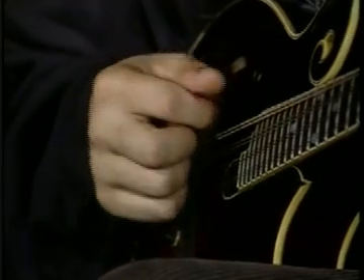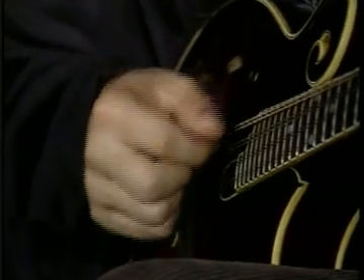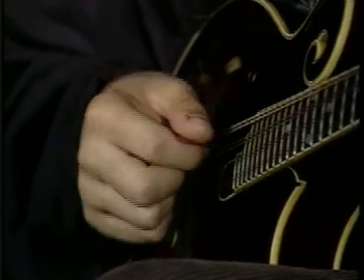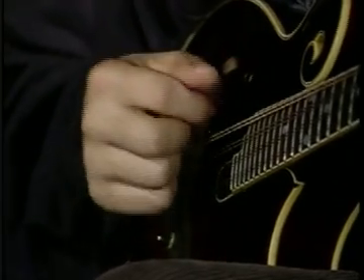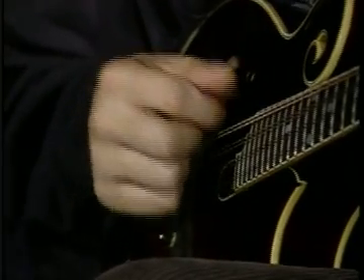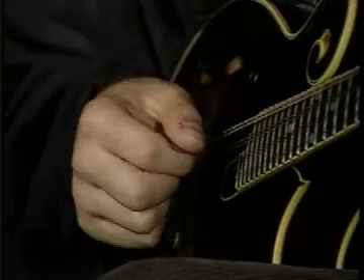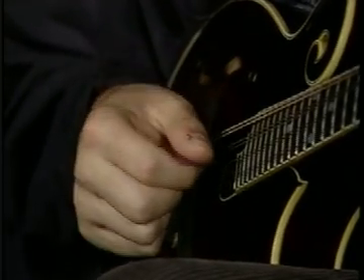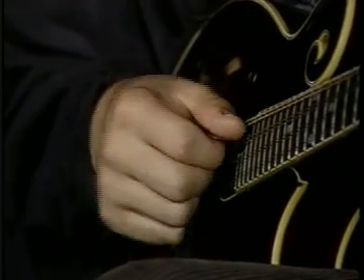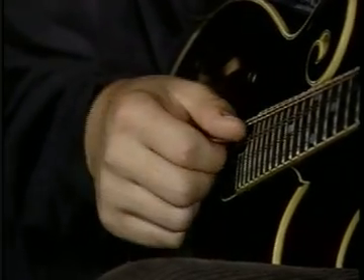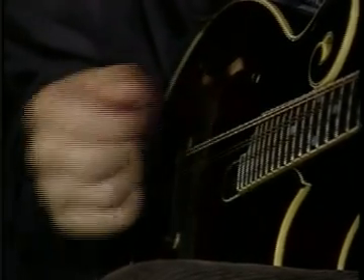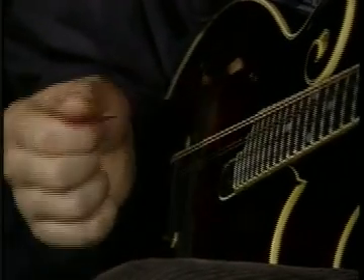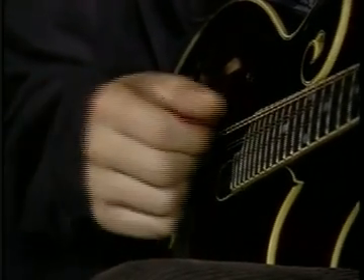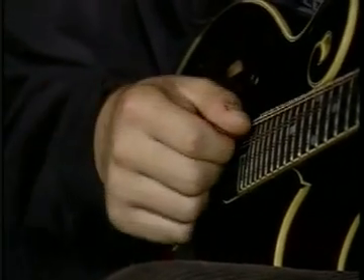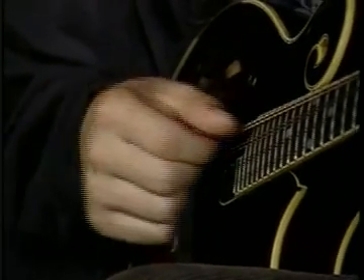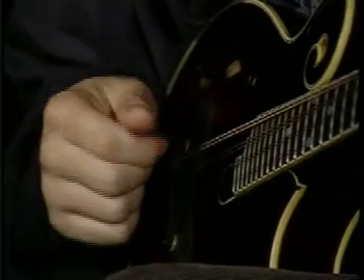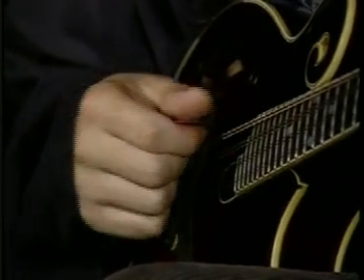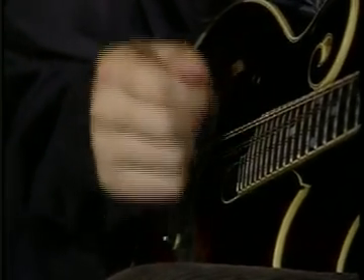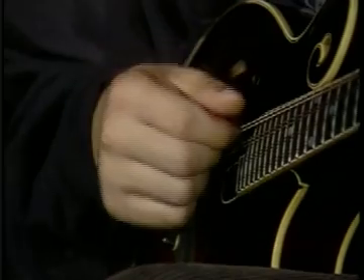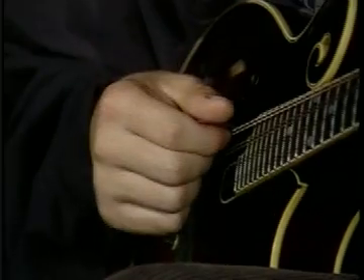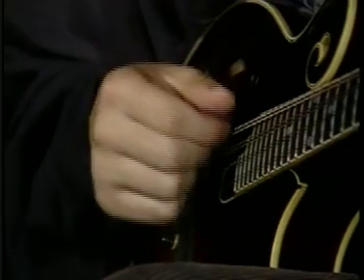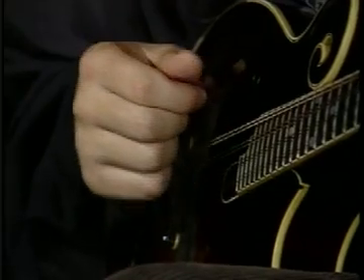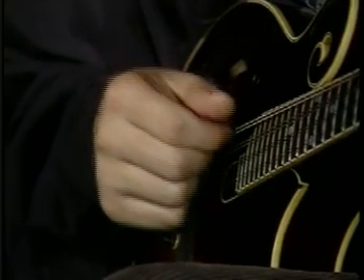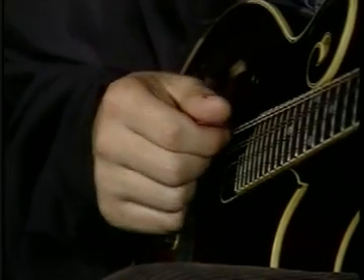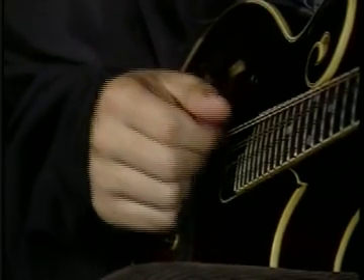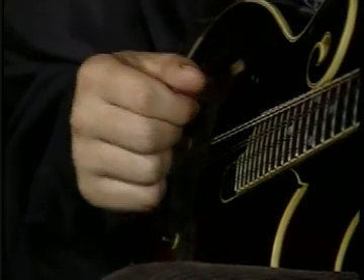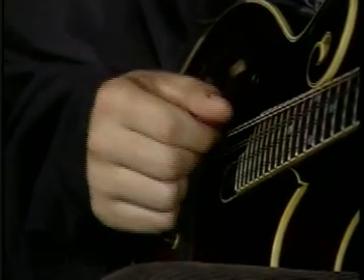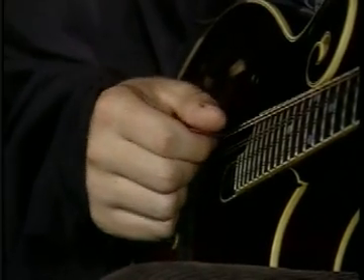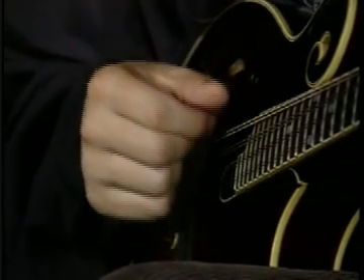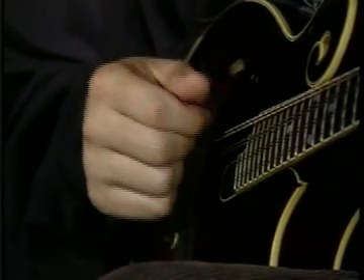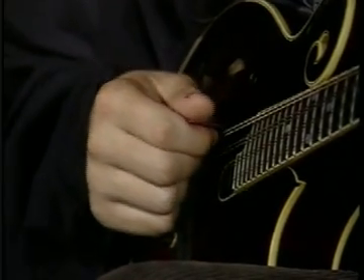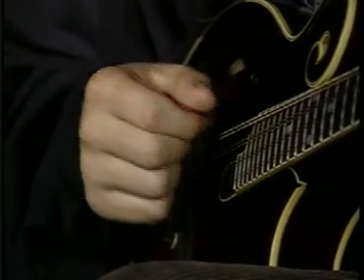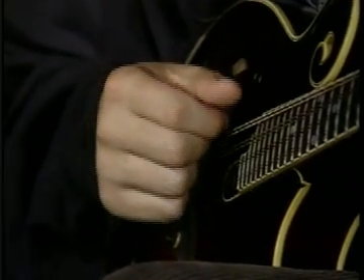And eventually you'll want to start working this up faster. But let's do it together: 1 and 2 and 3 and 4 and.